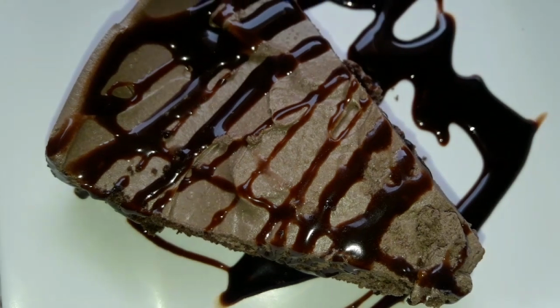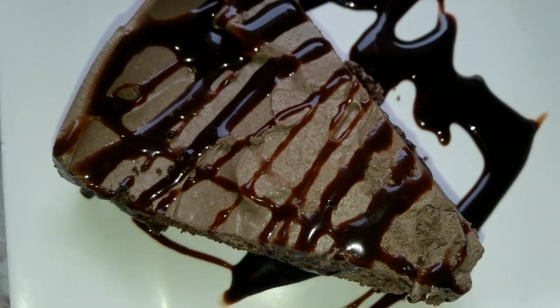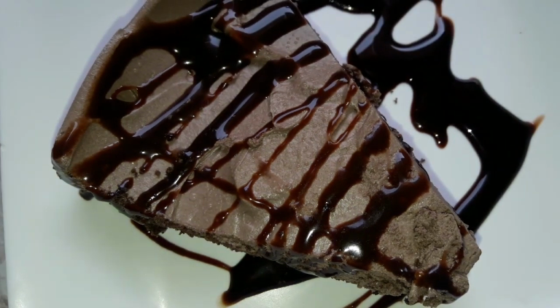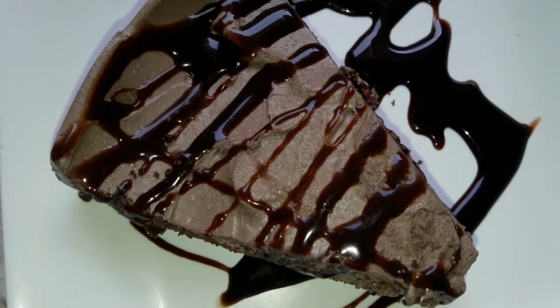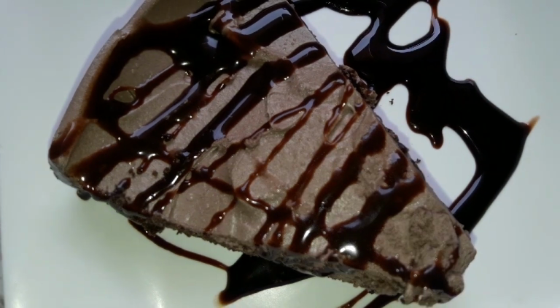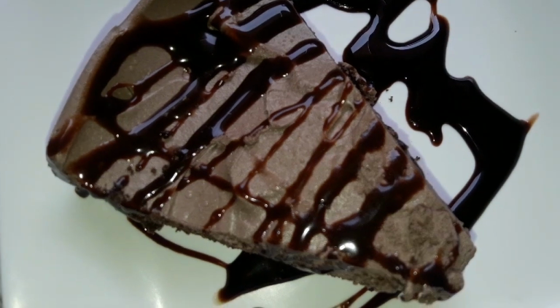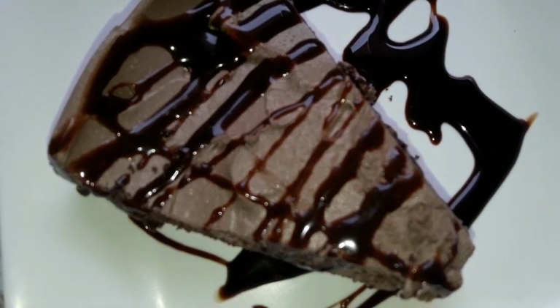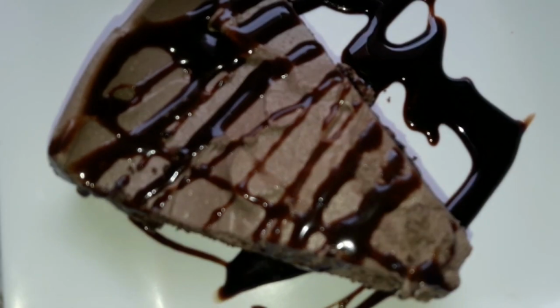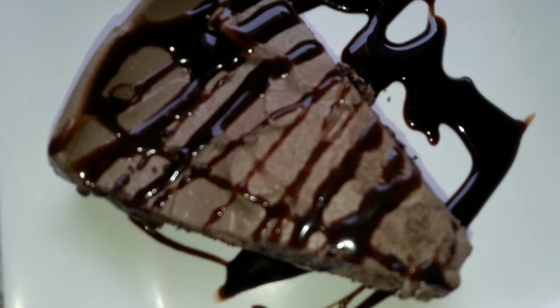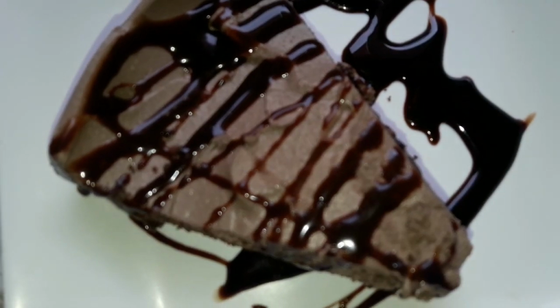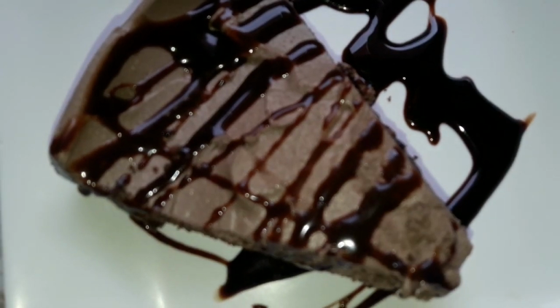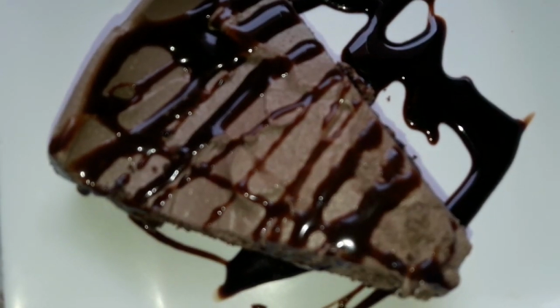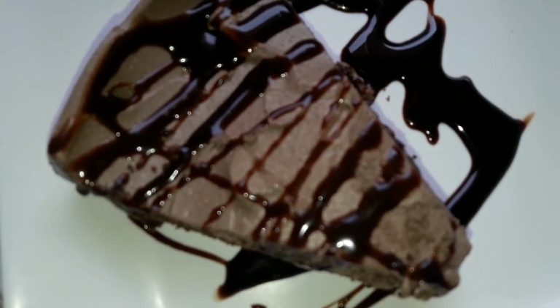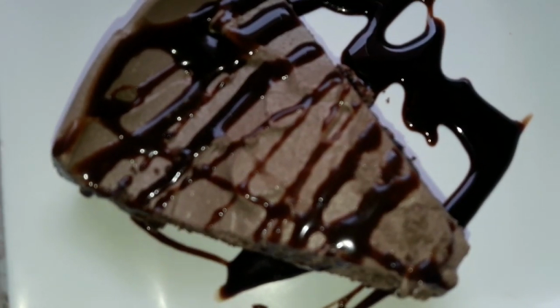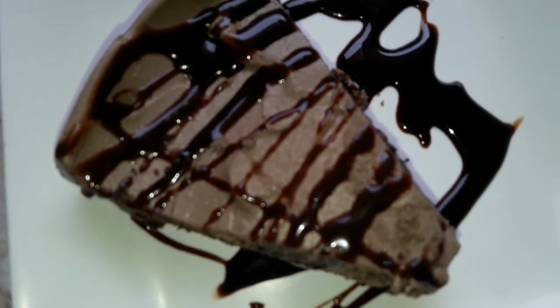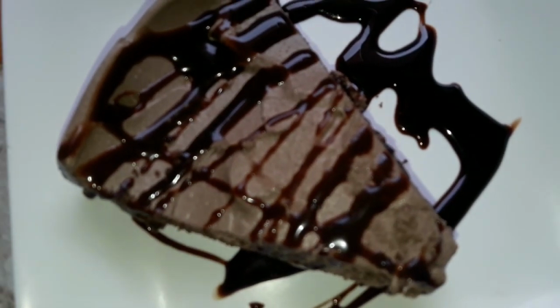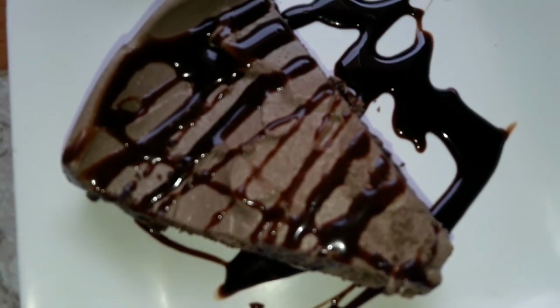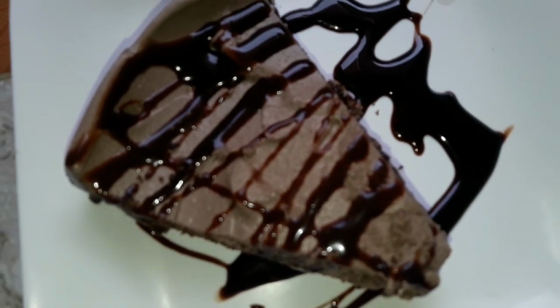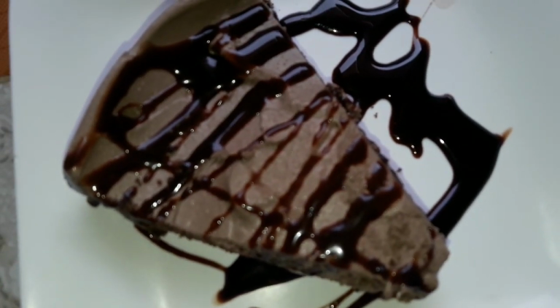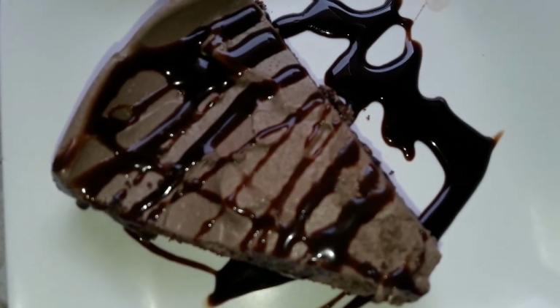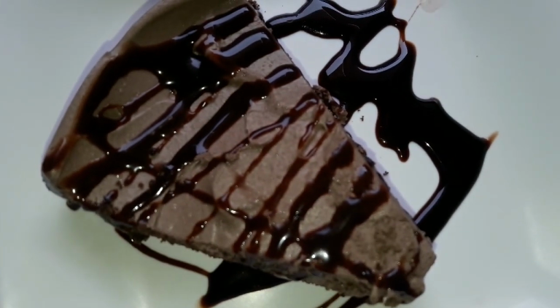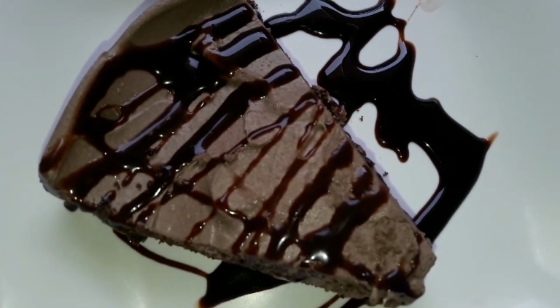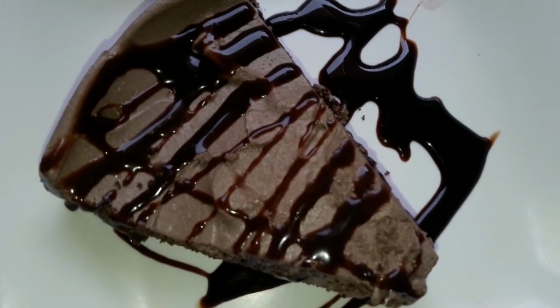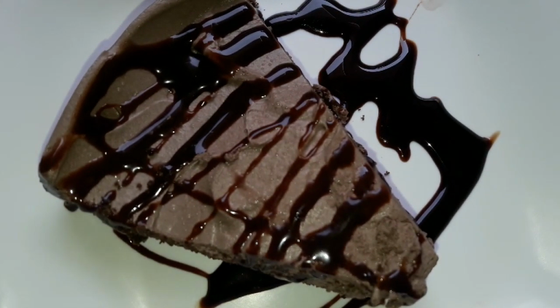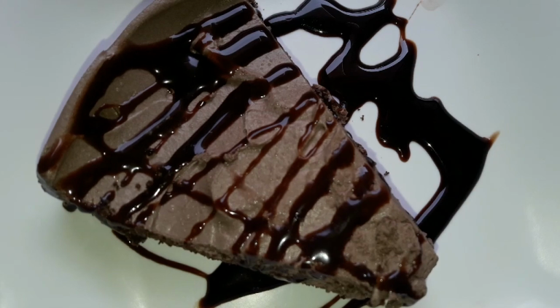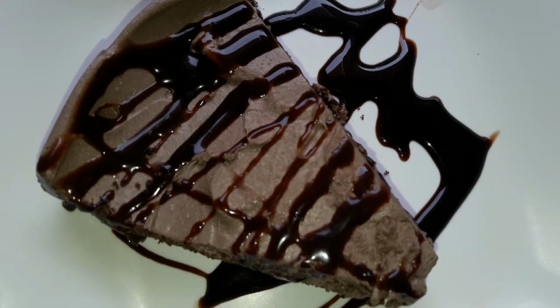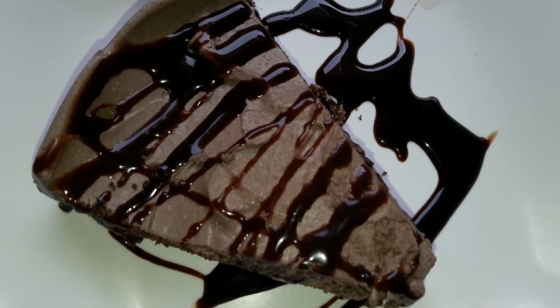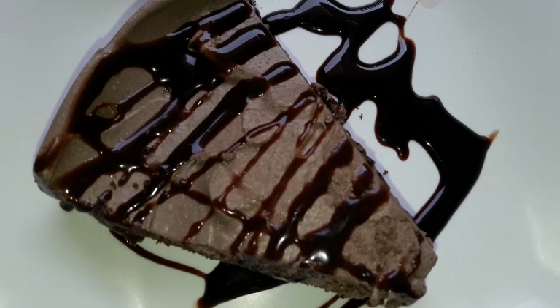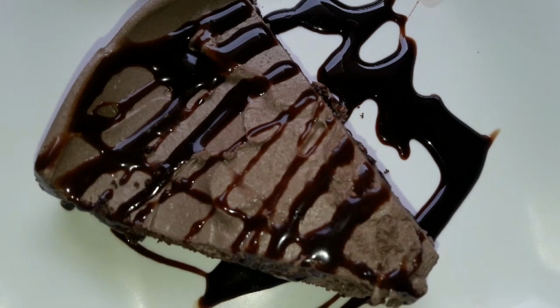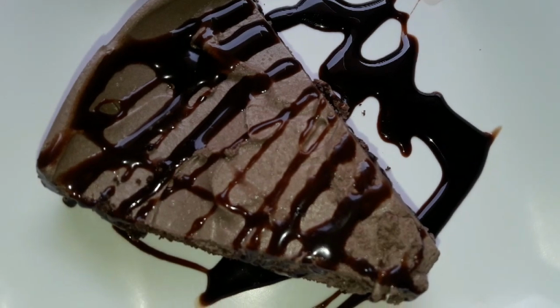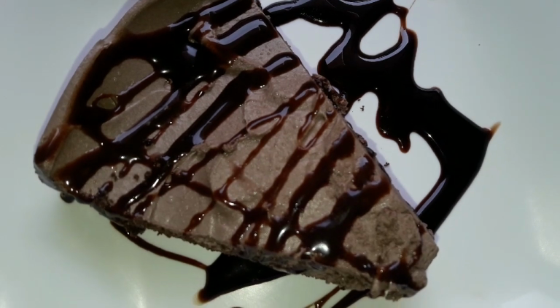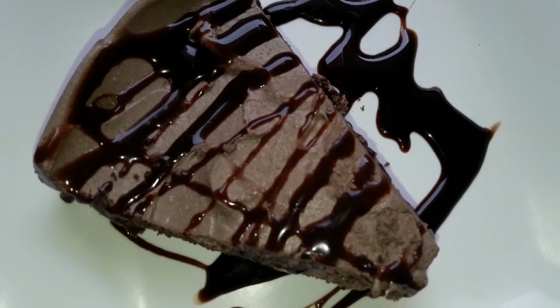Hello friends, welcome to Zanastrispies. Today, we will see how the Oreo cake is made.